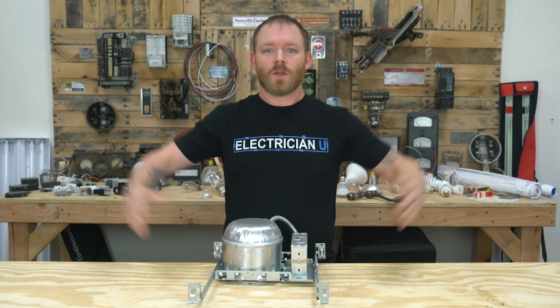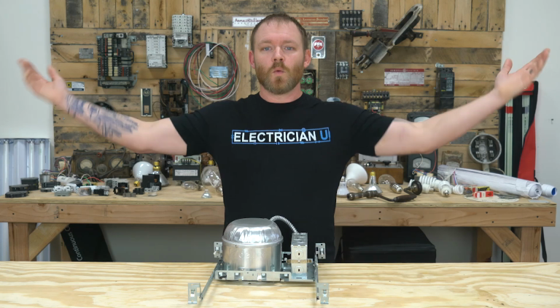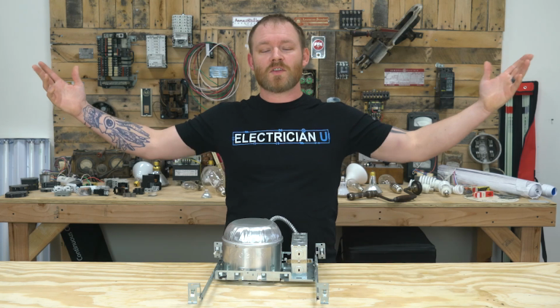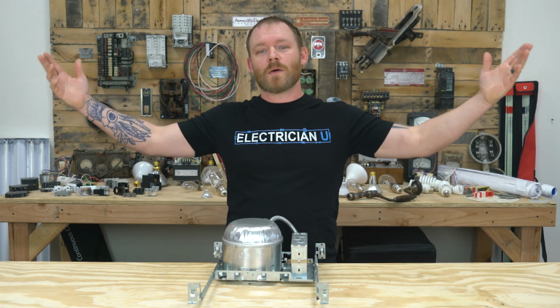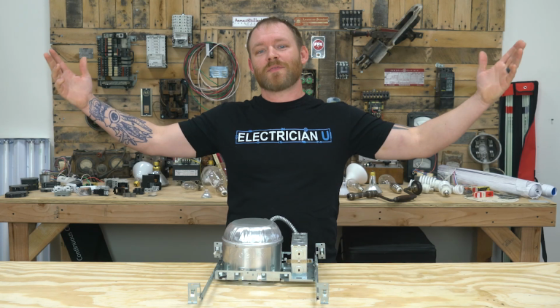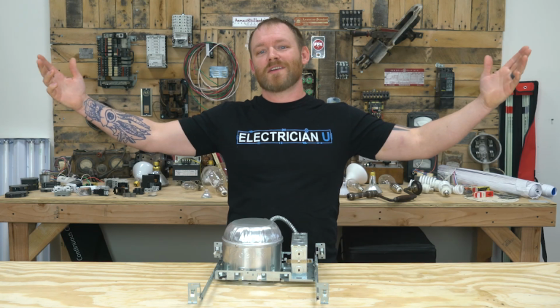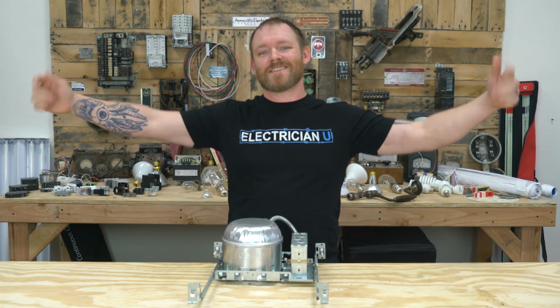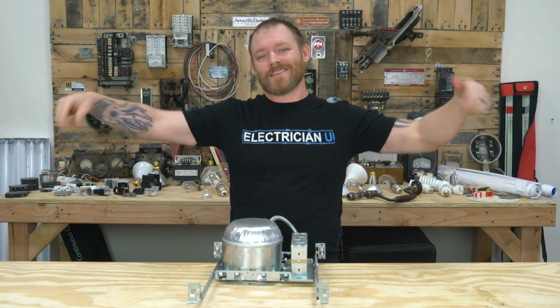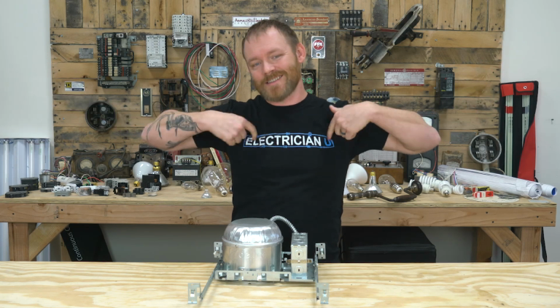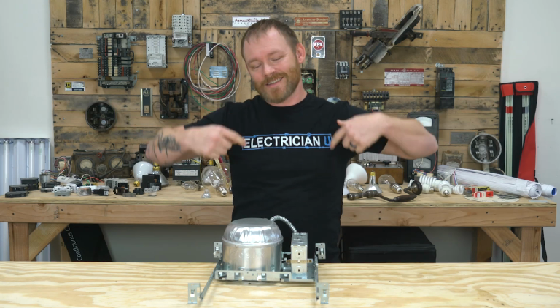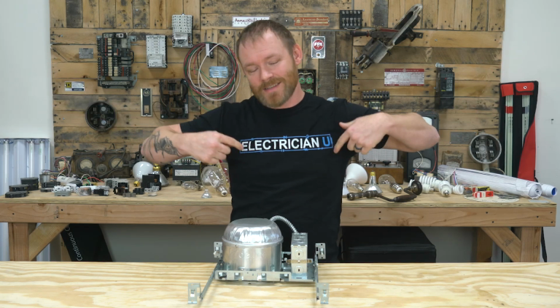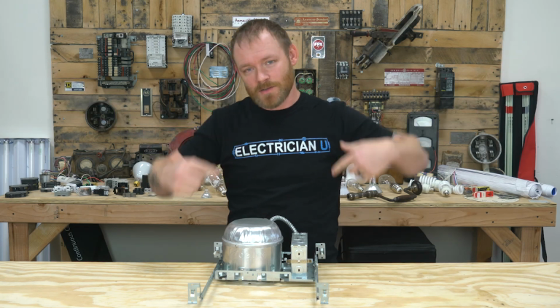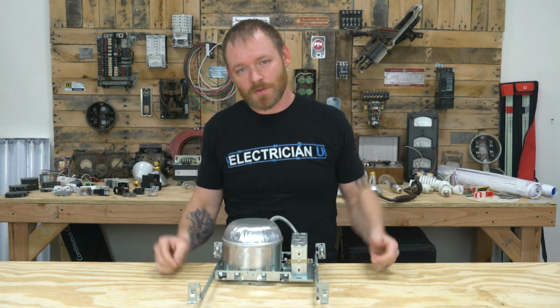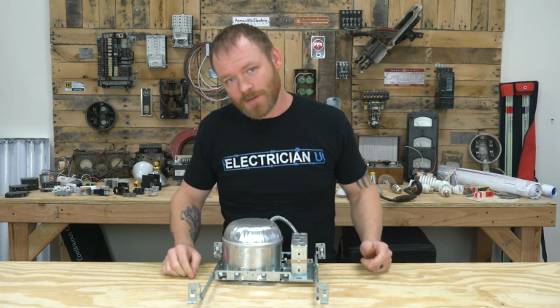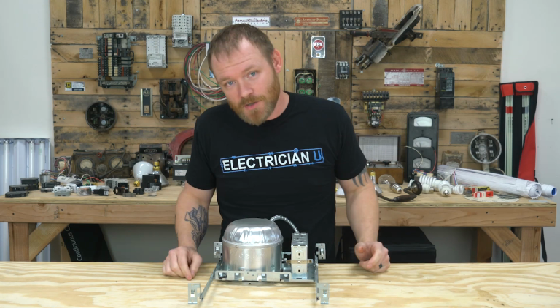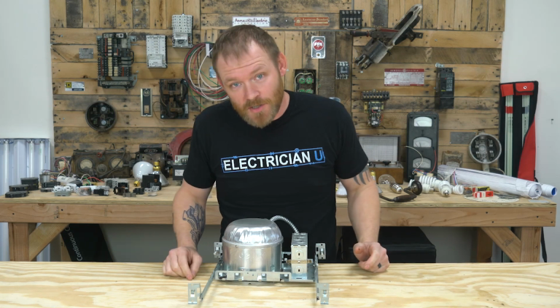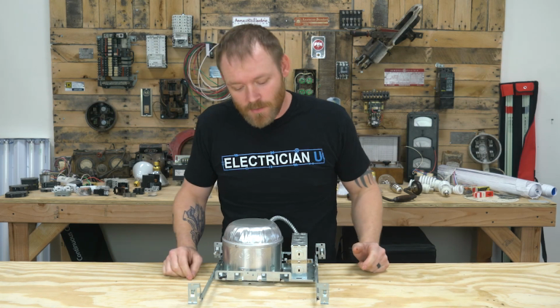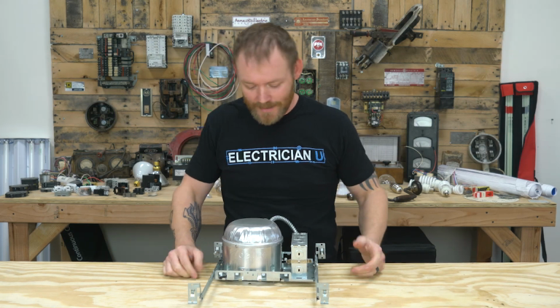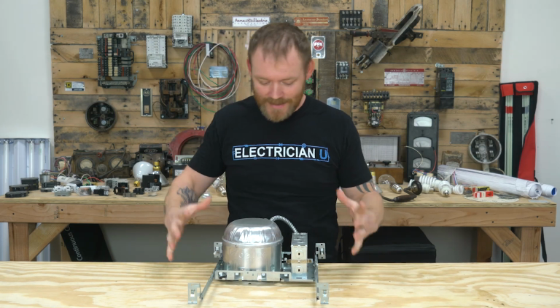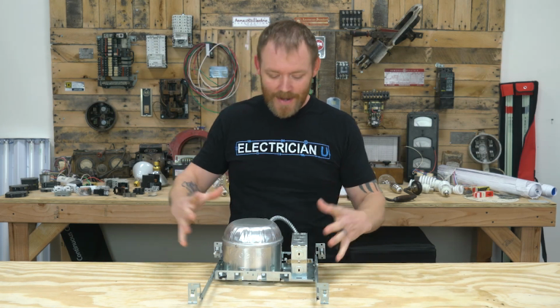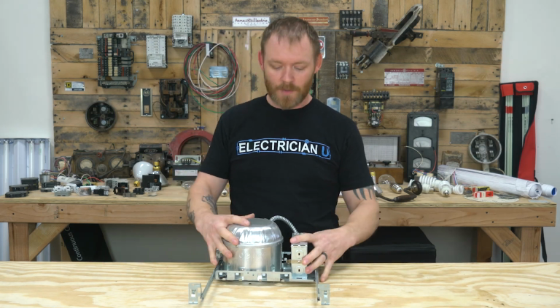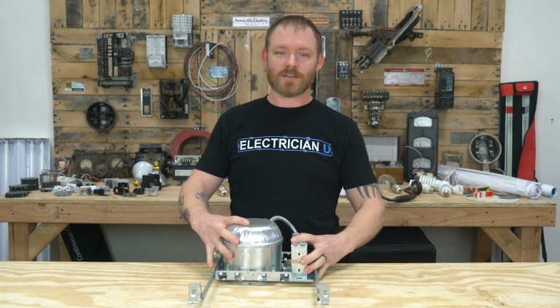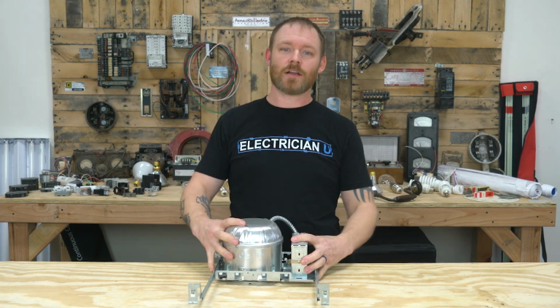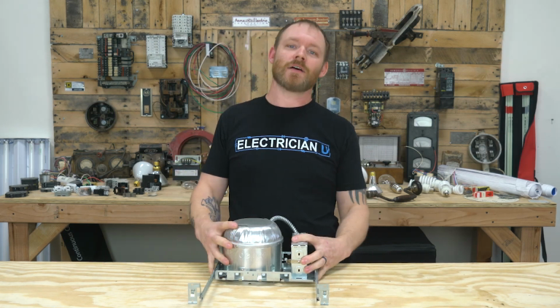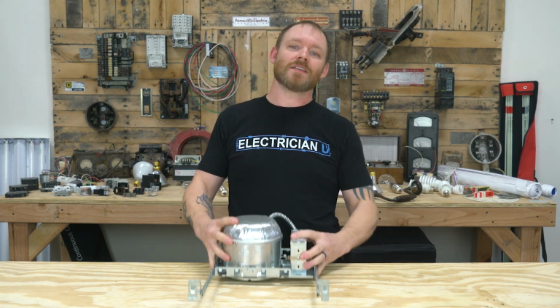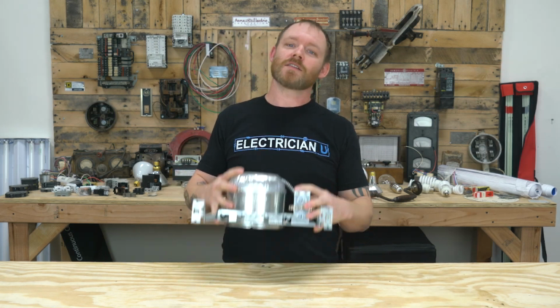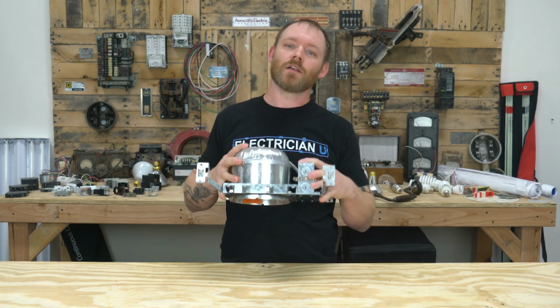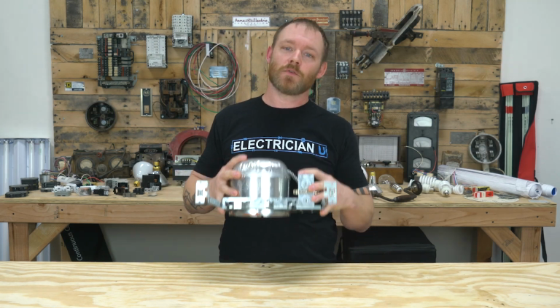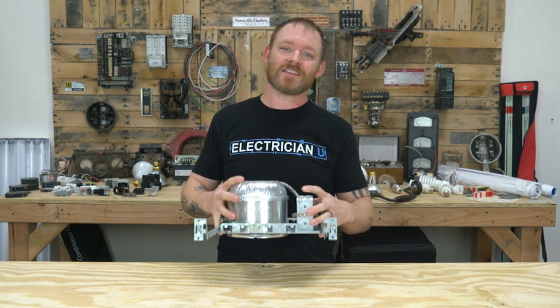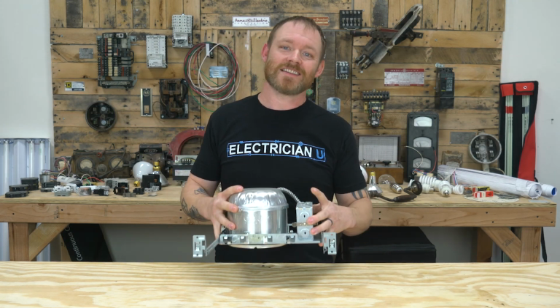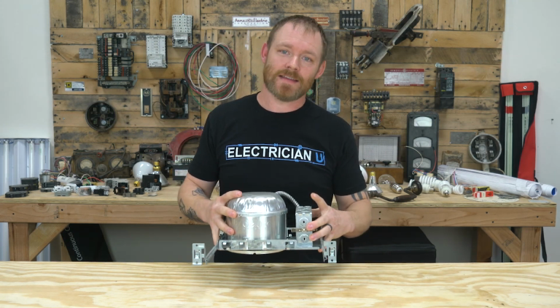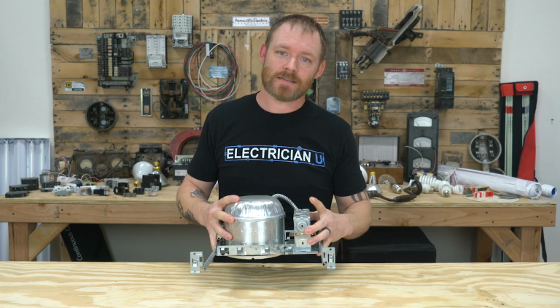What's going on my friends? This is Dustin Stelzer with Electrician U and today we're going to talk about installing recessed cans.